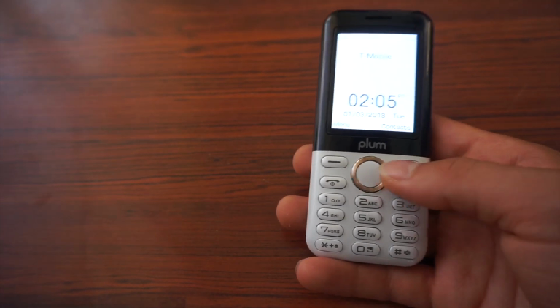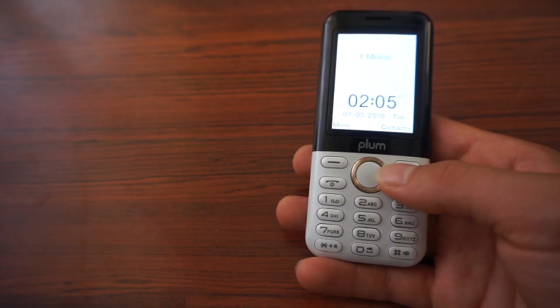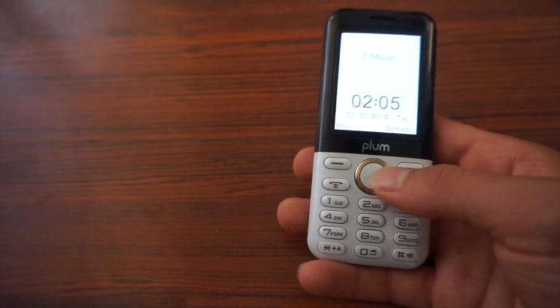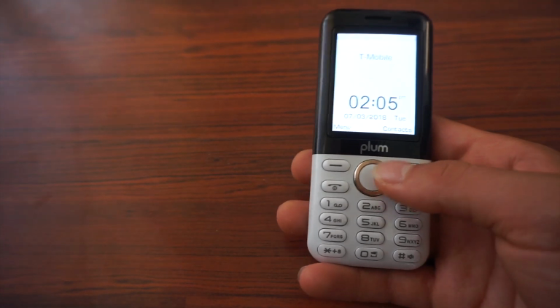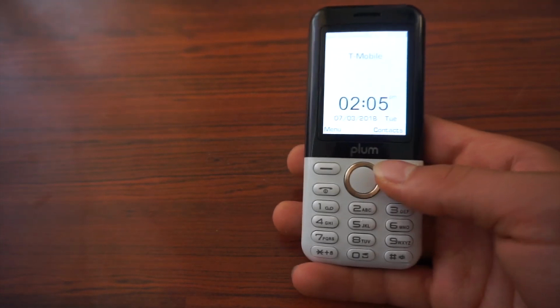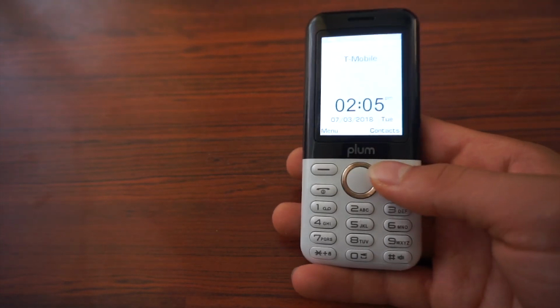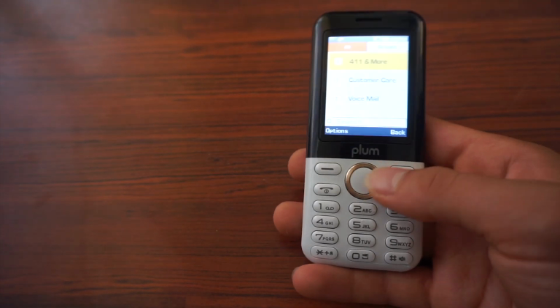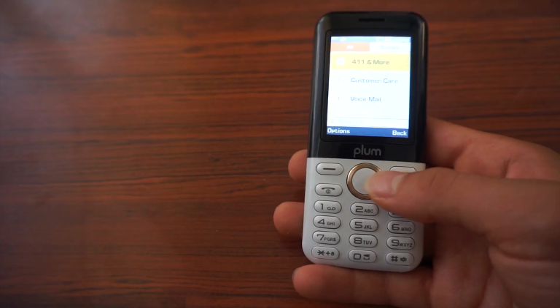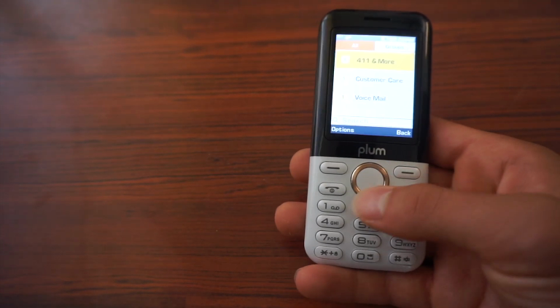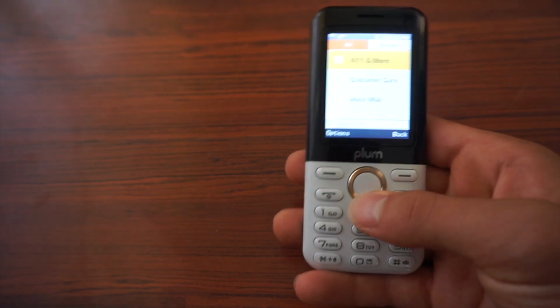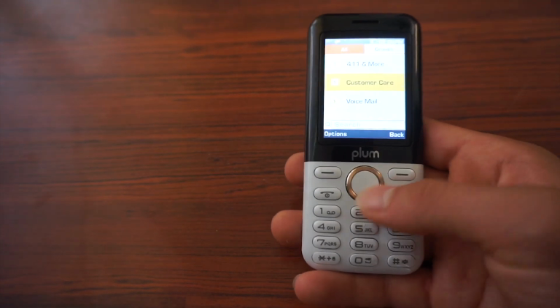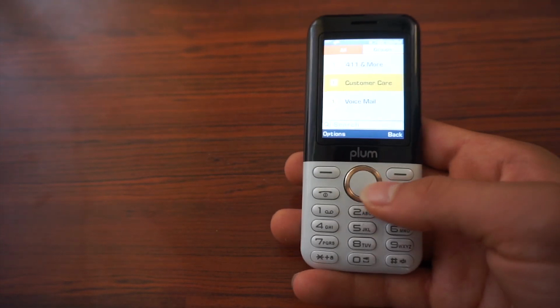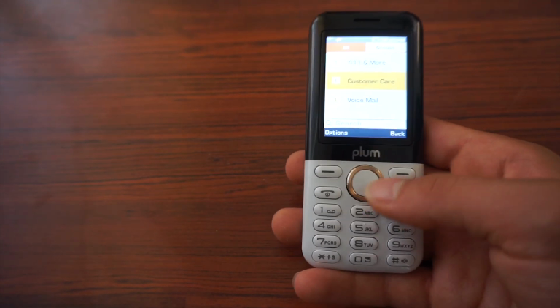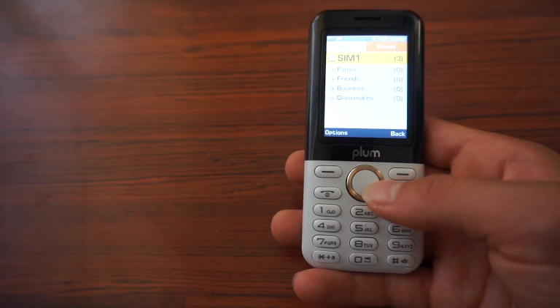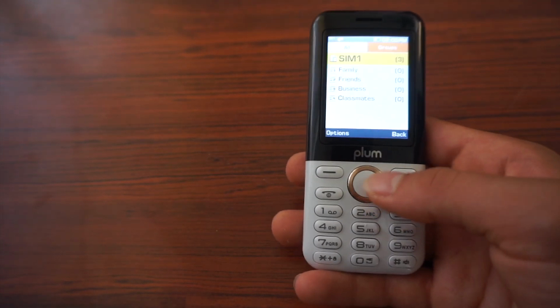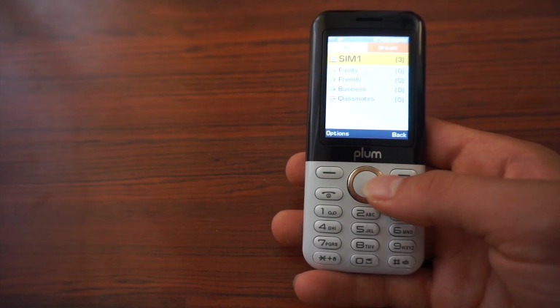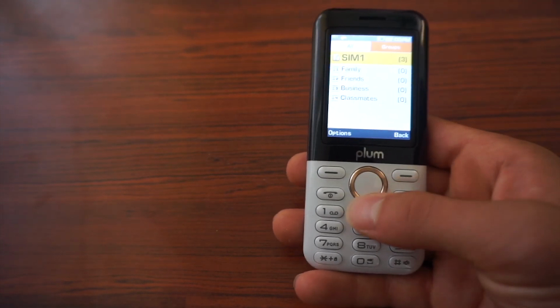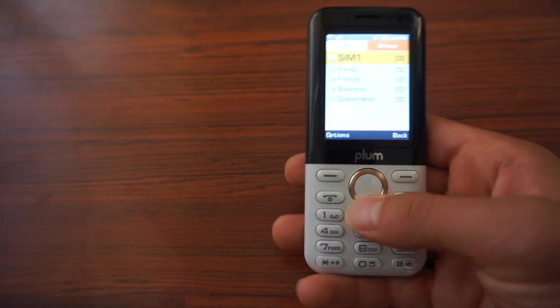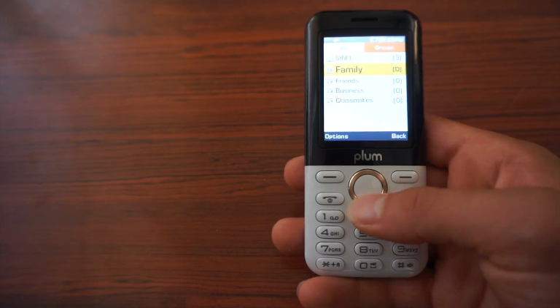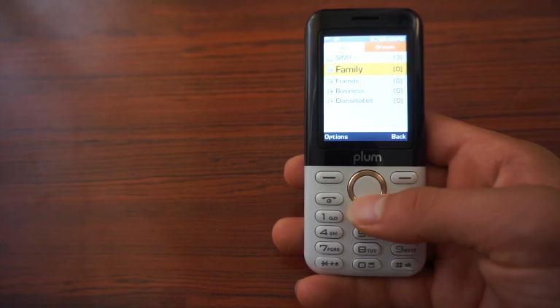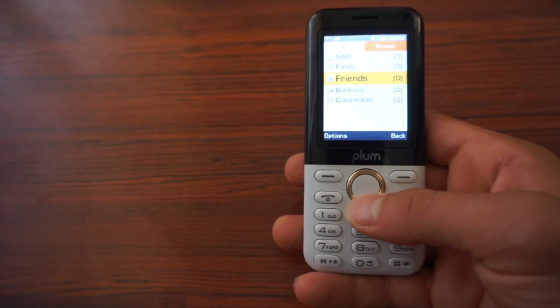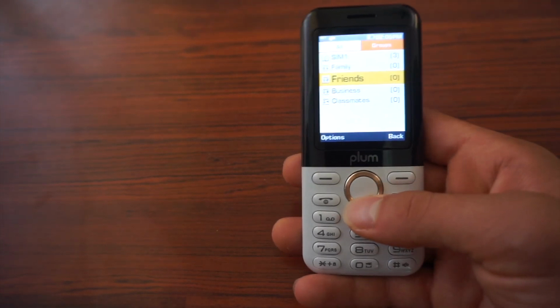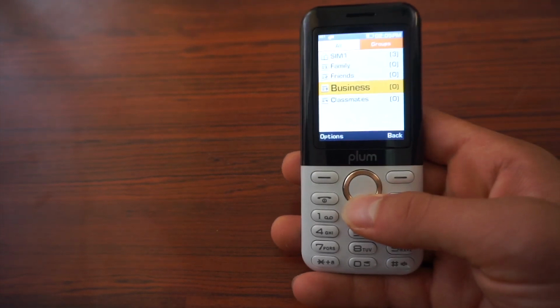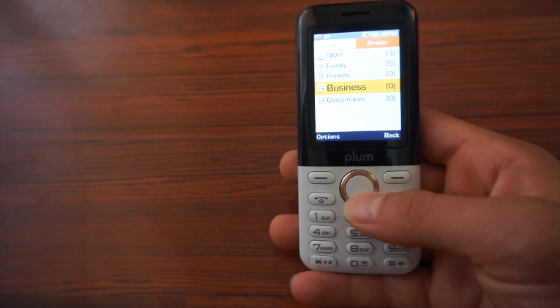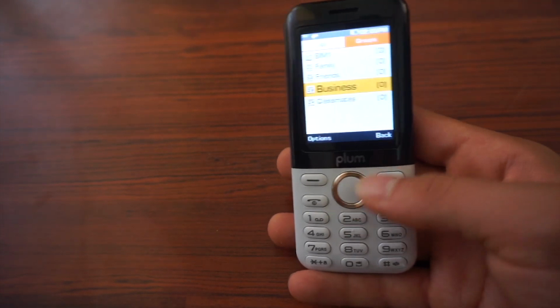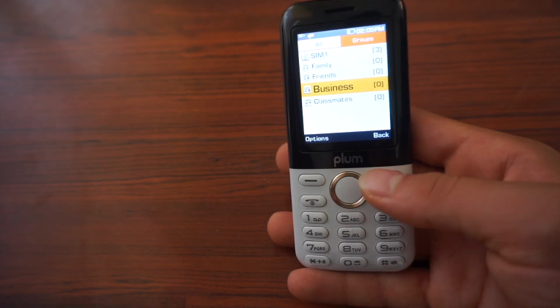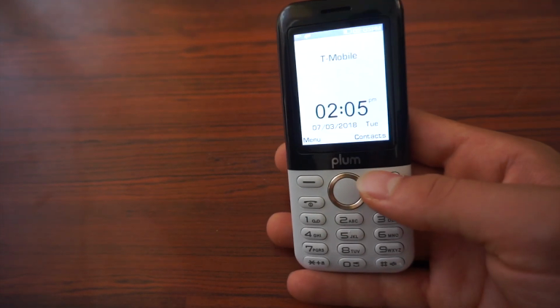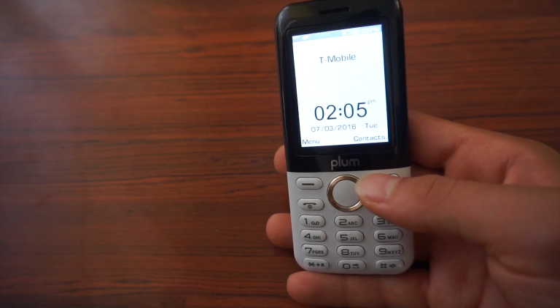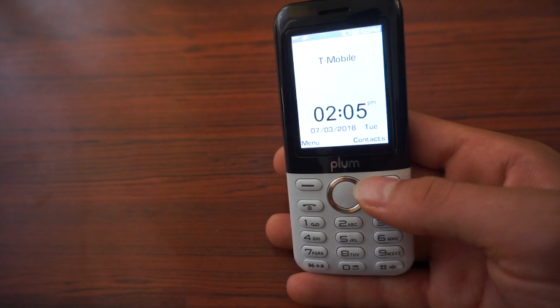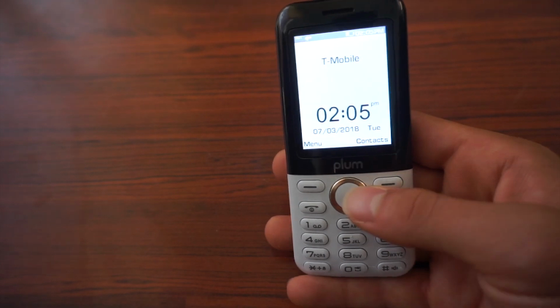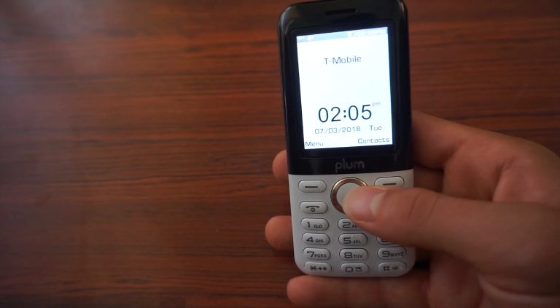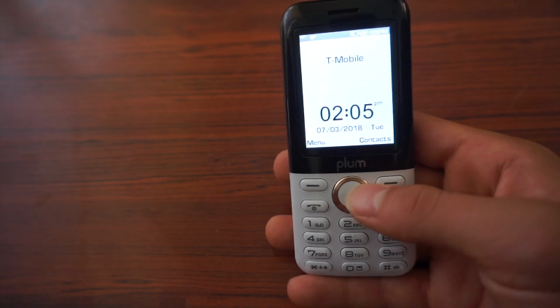So that's it for this video. Thank you for watching. The link to buy this phone on Amazon will be in the description.